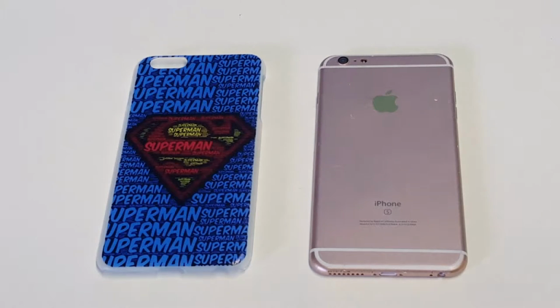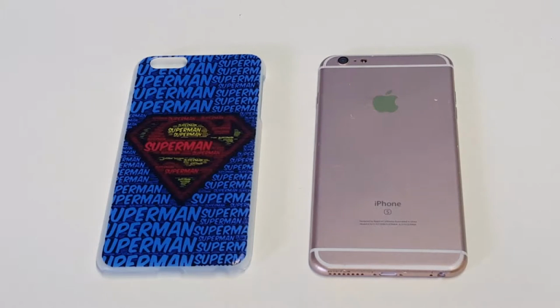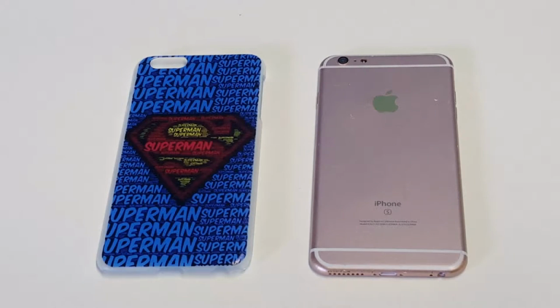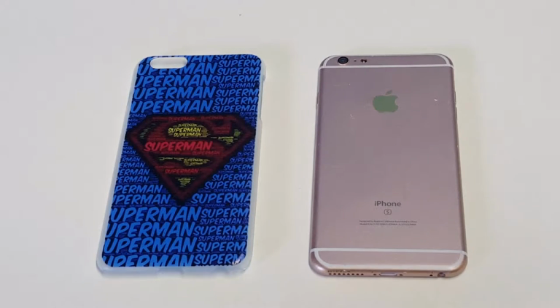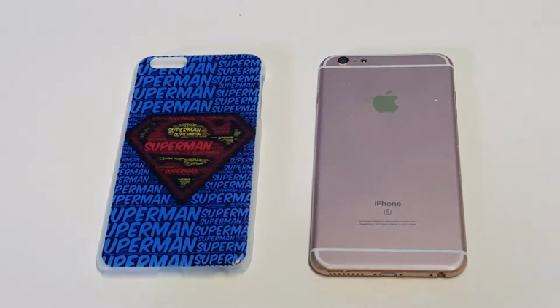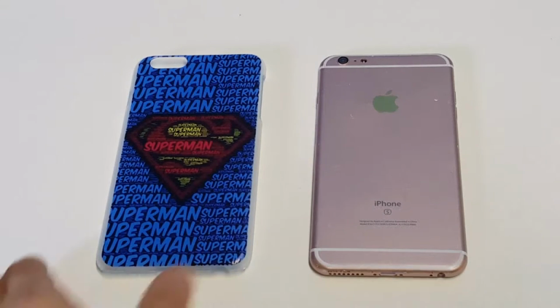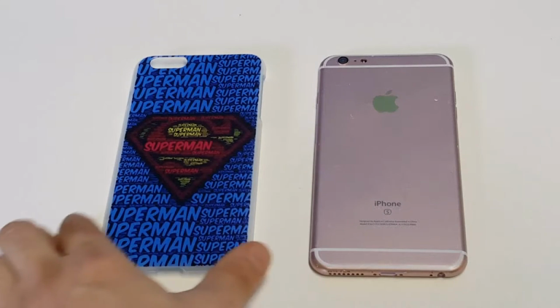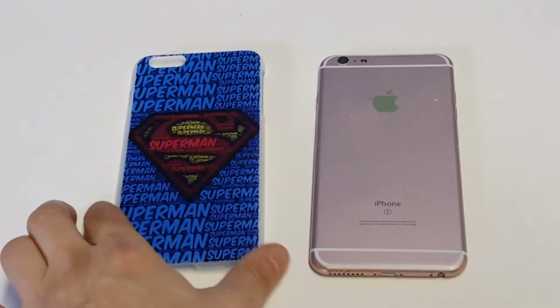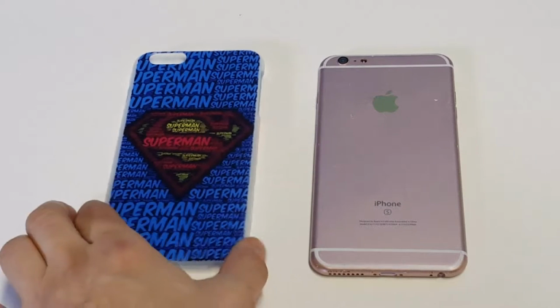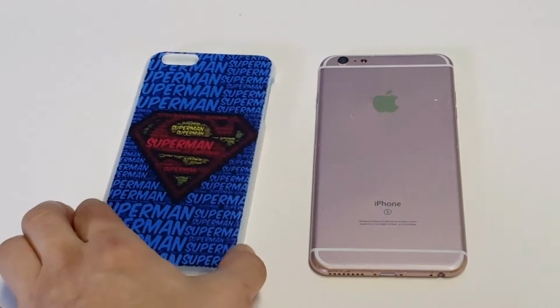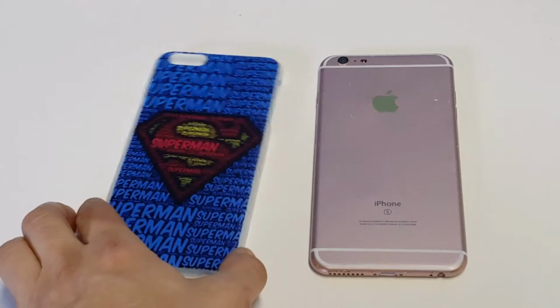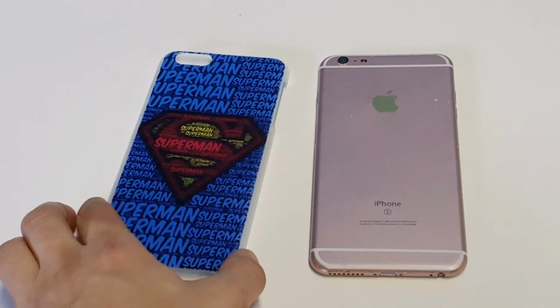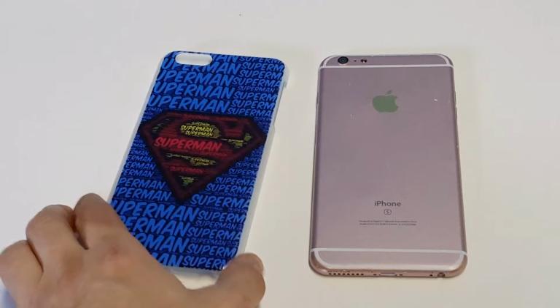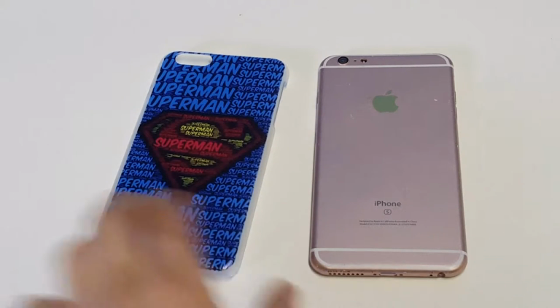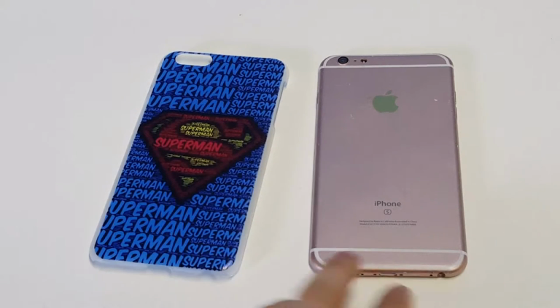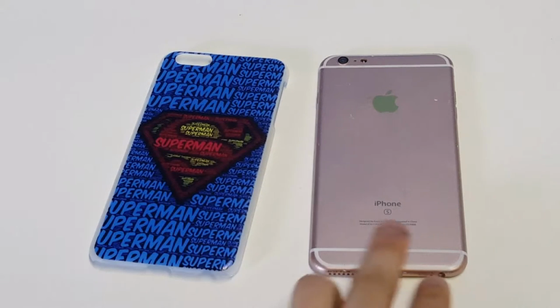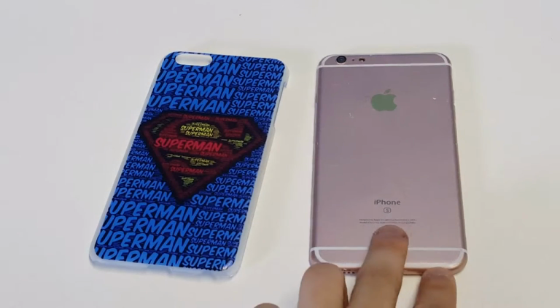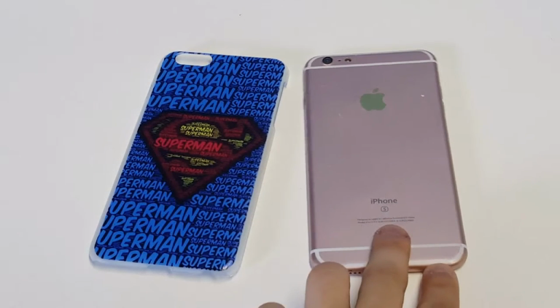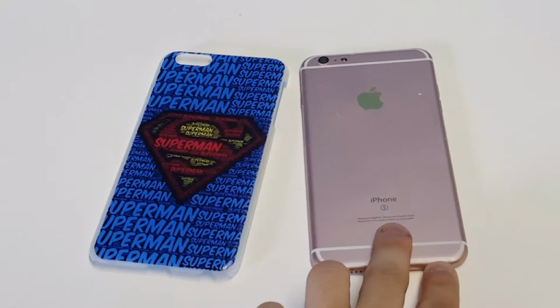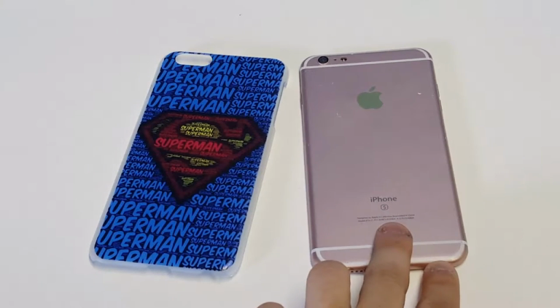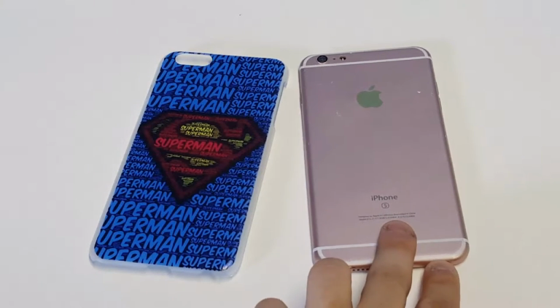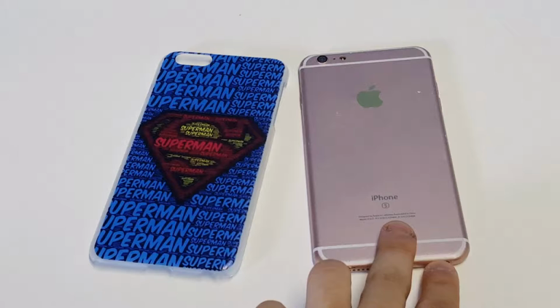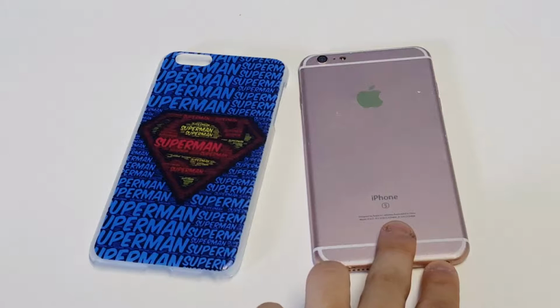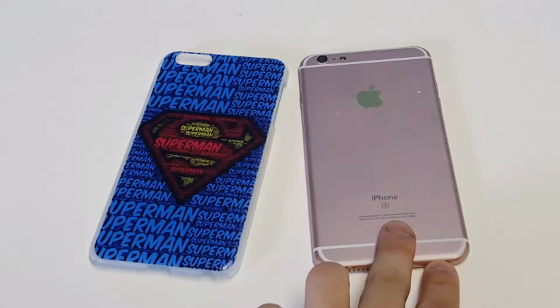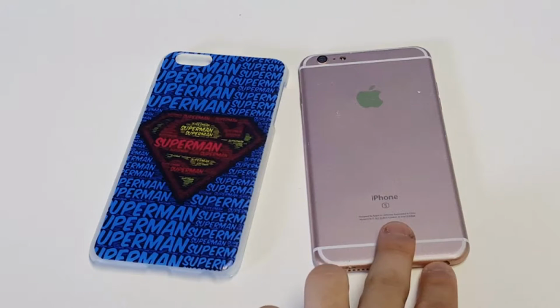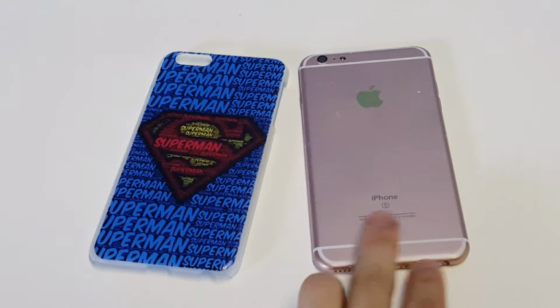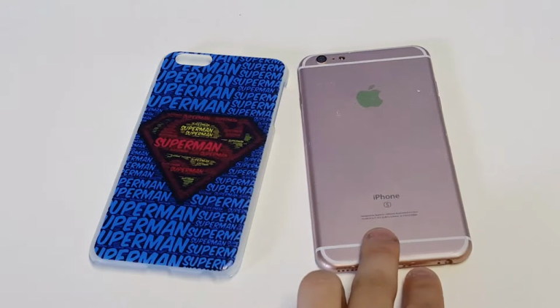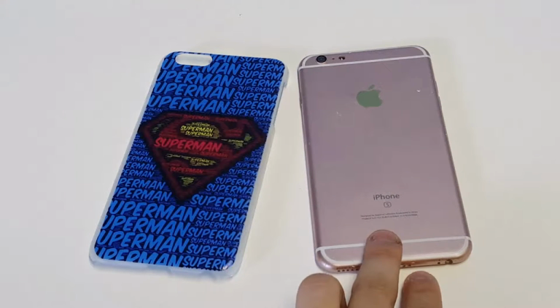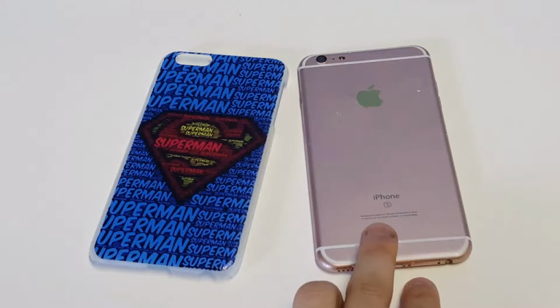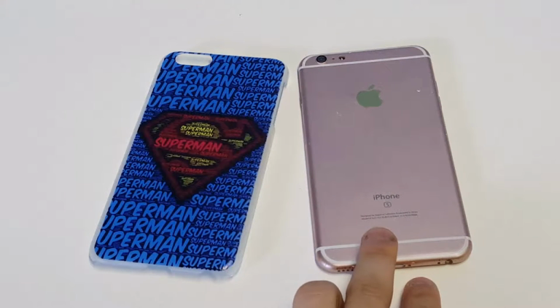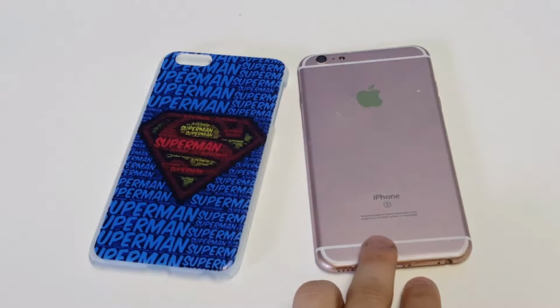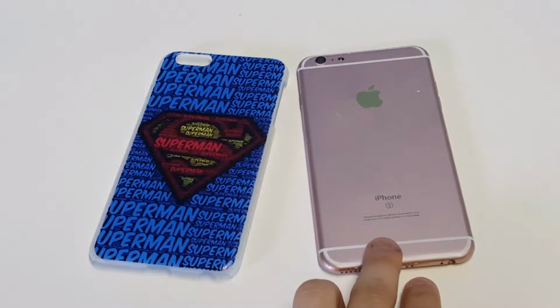What's up, you guys? Eddie at FlipTronics. I'm going to be showing you guys our Superman case here for the iPhone 6 Plus and 6S Plus.